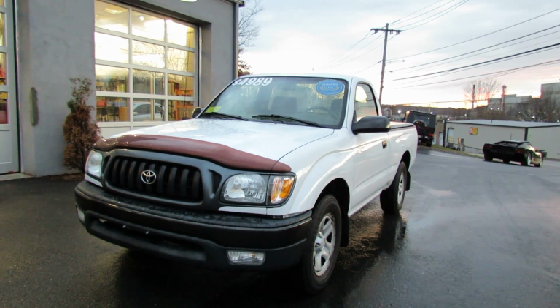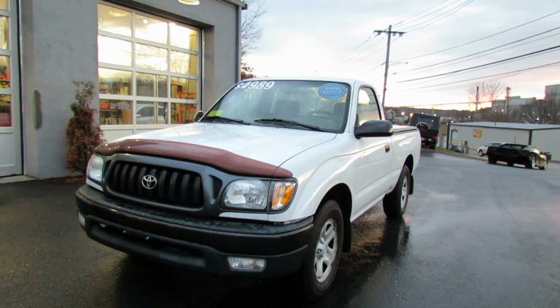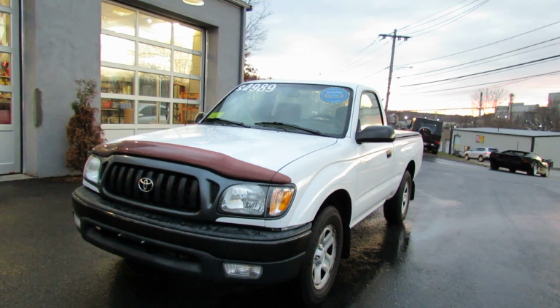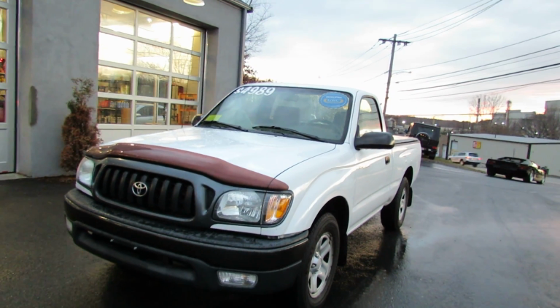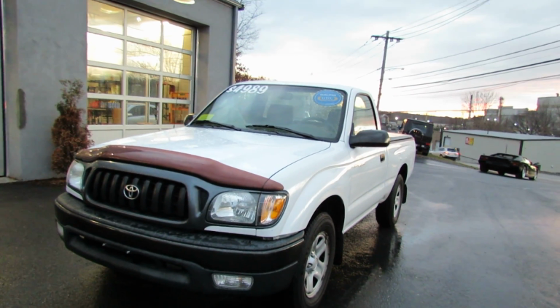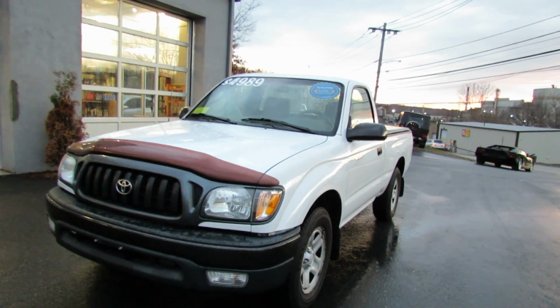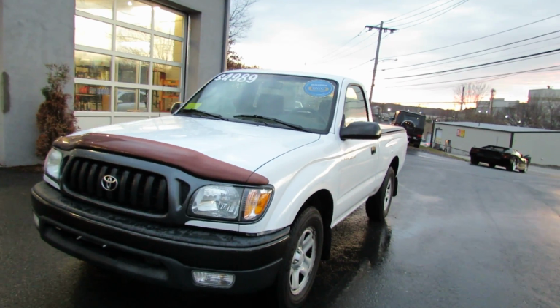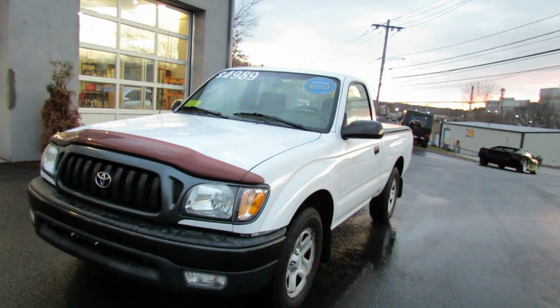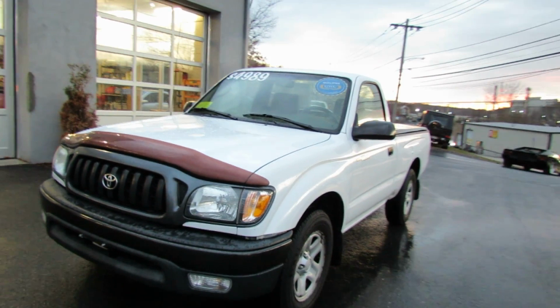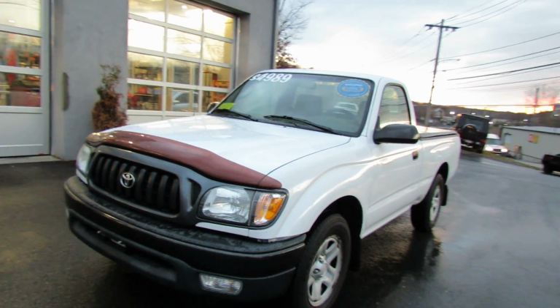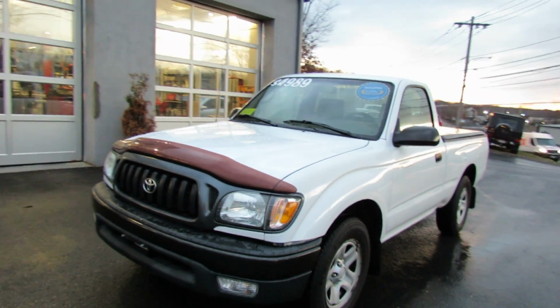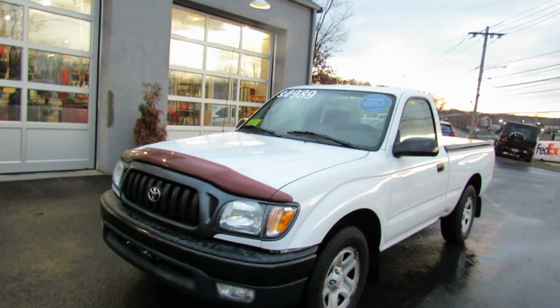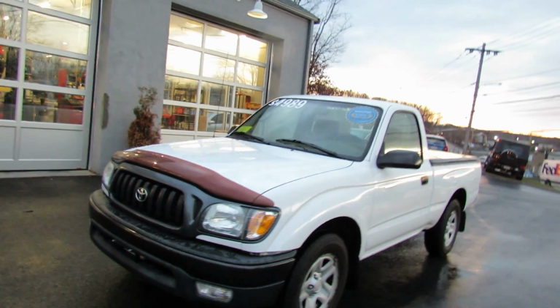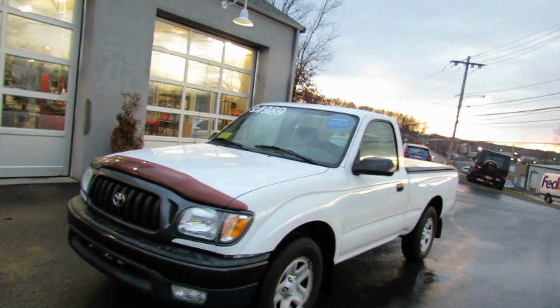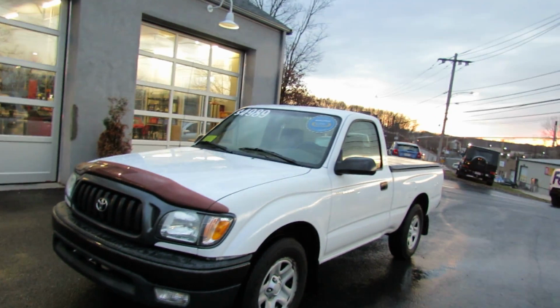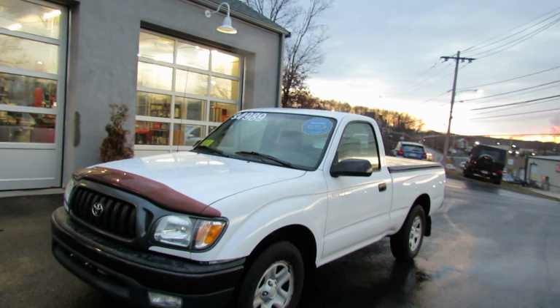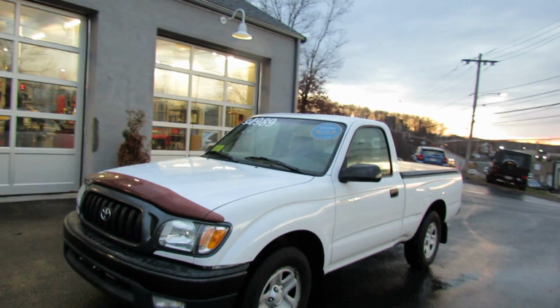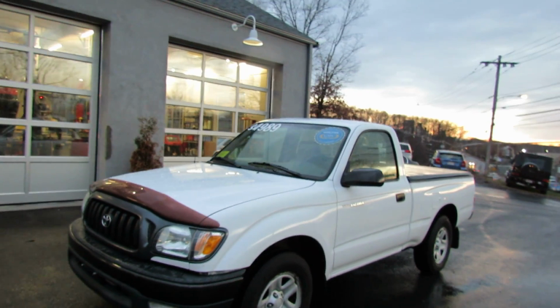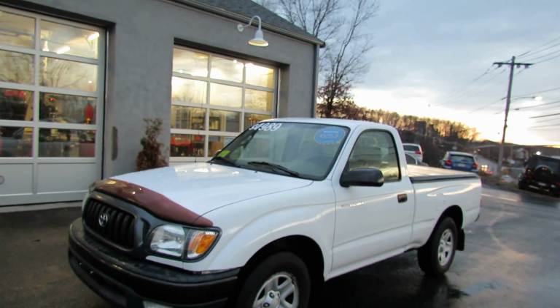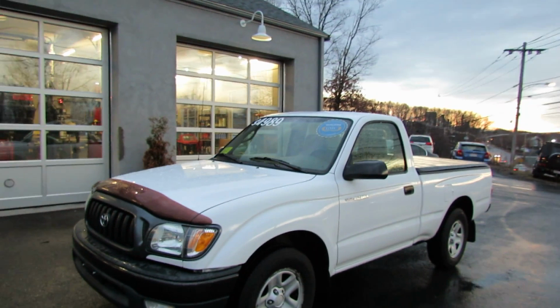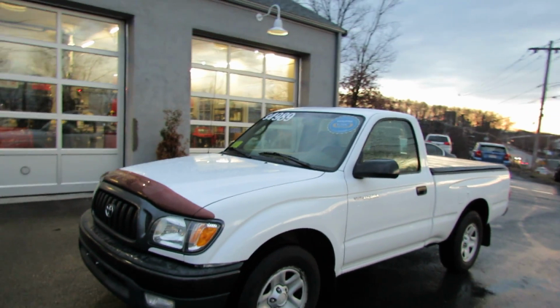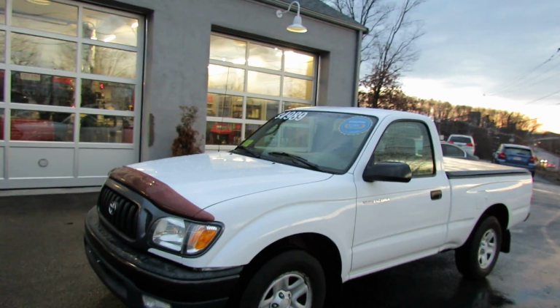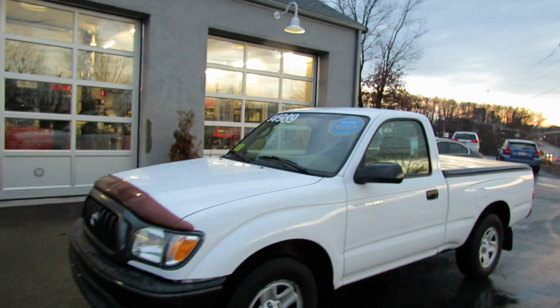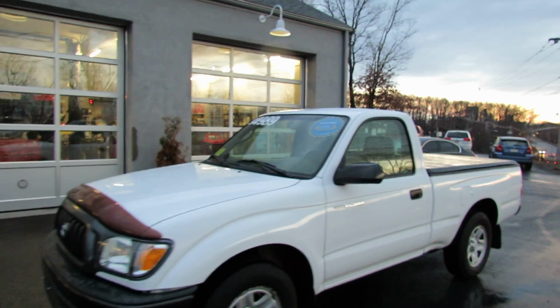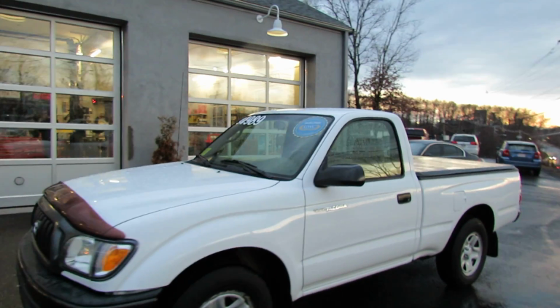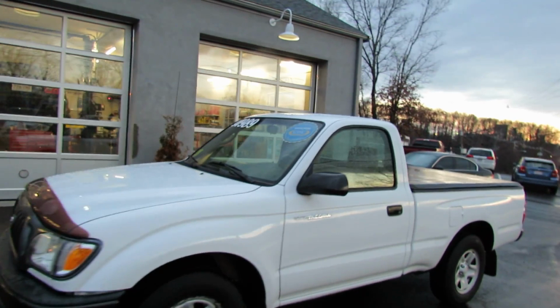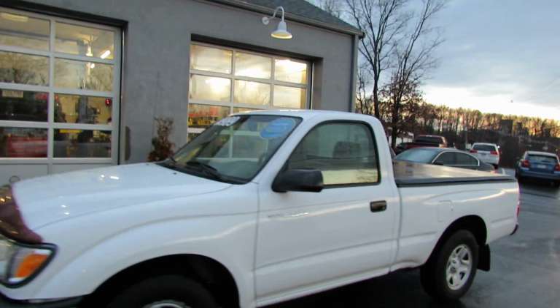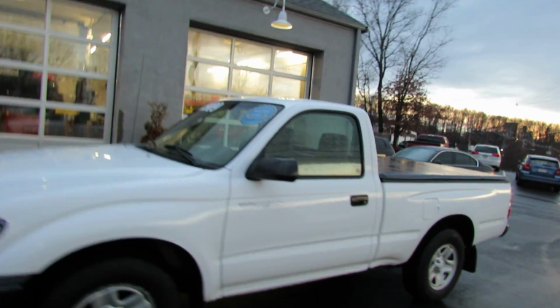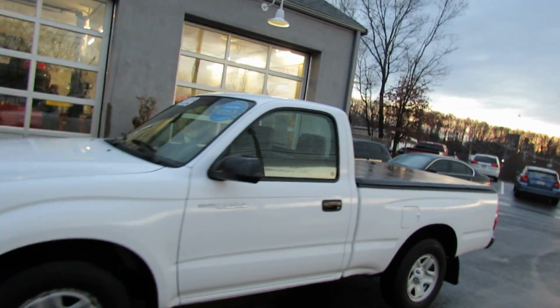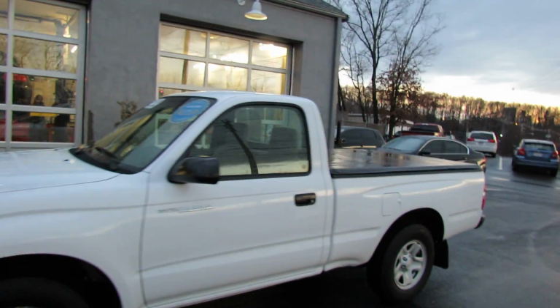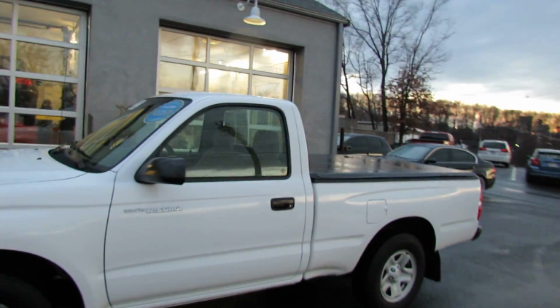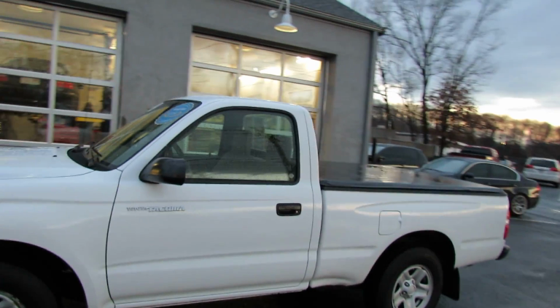We have a 2004 Toyota Tacoma that has the four-cylinder motor.